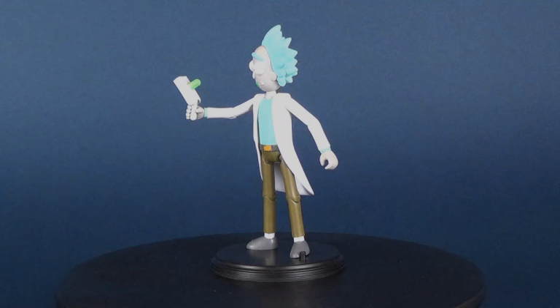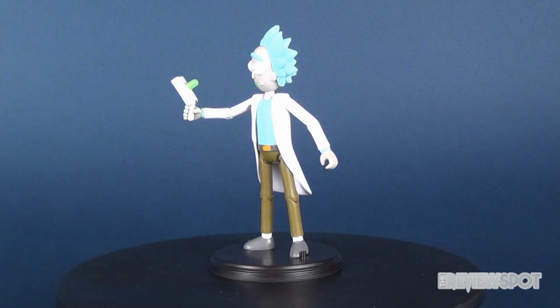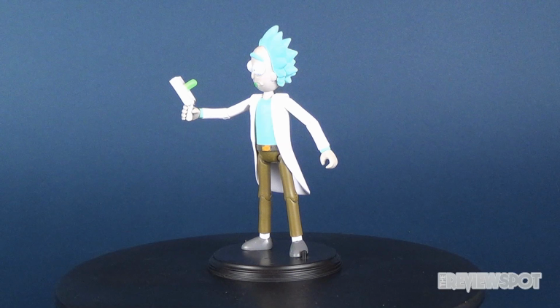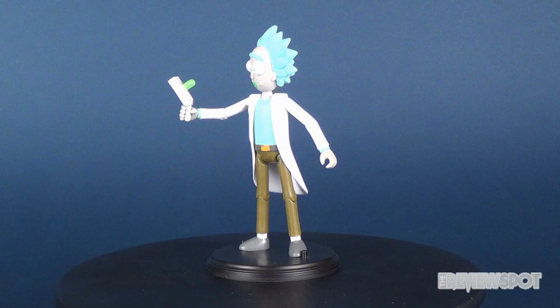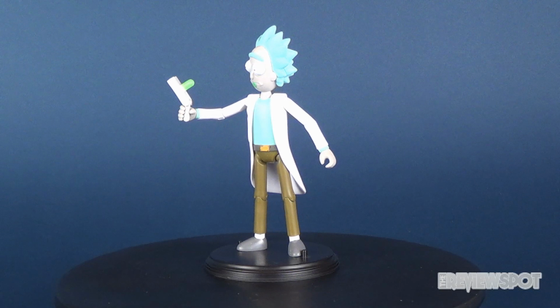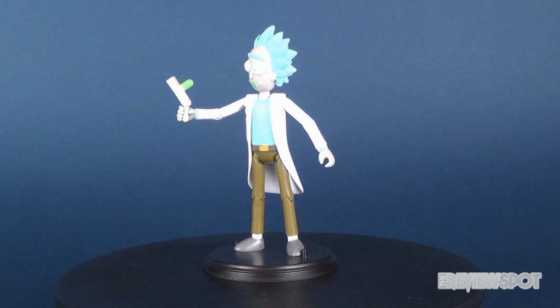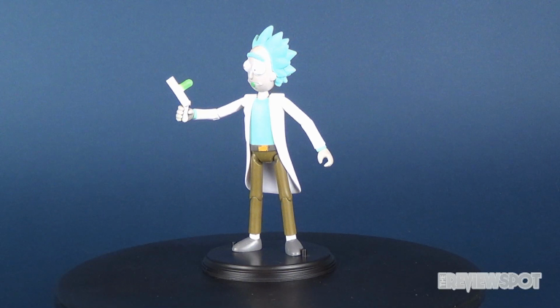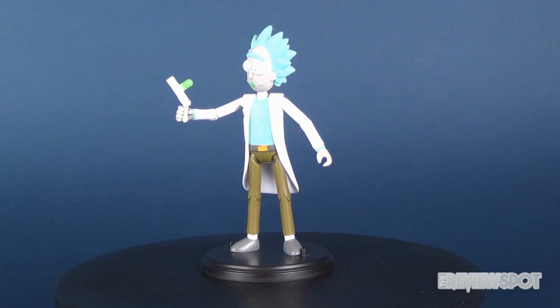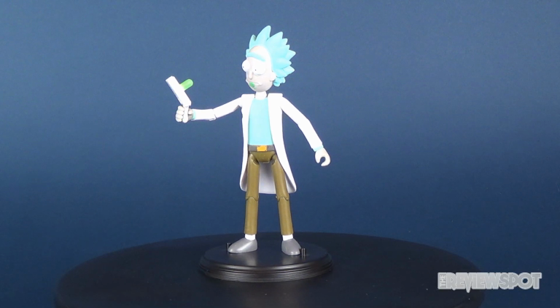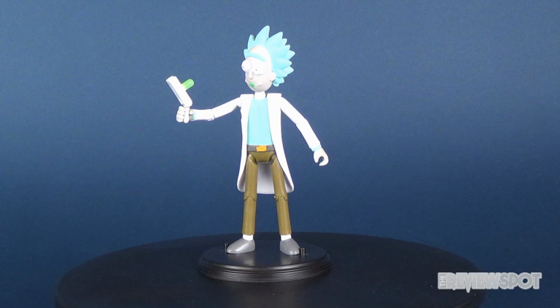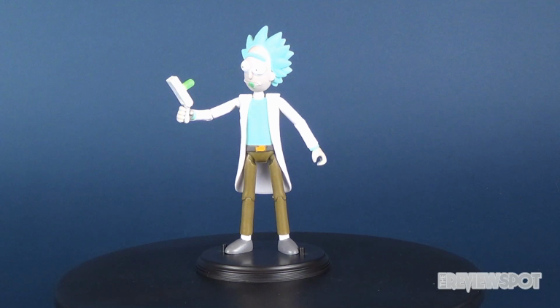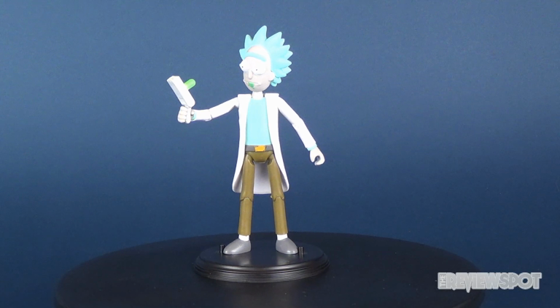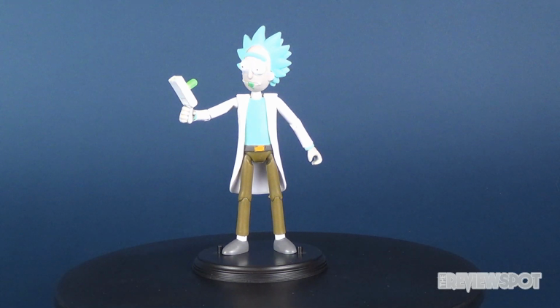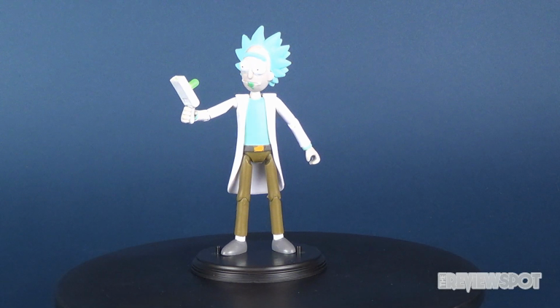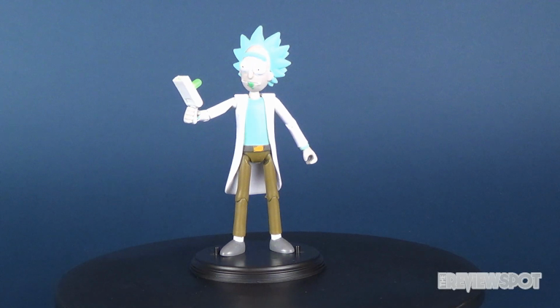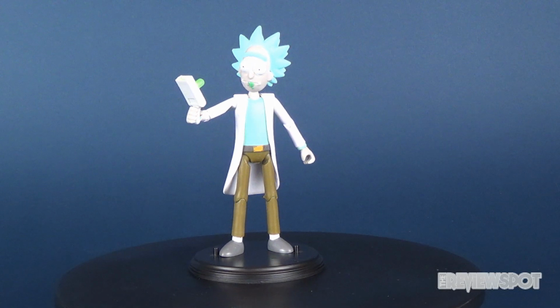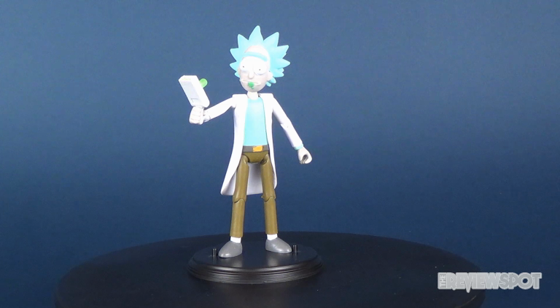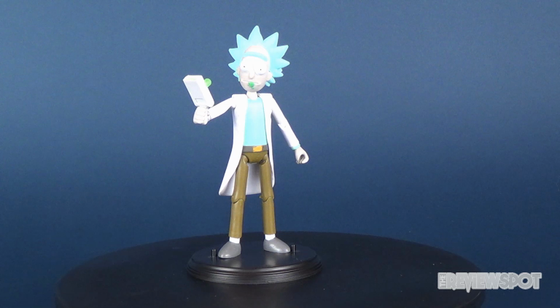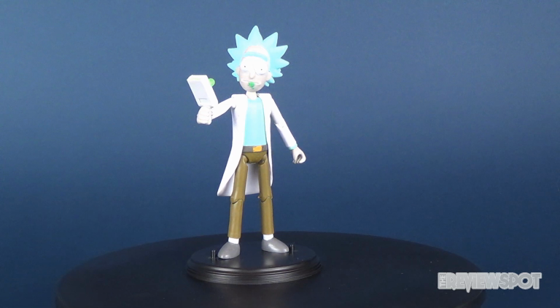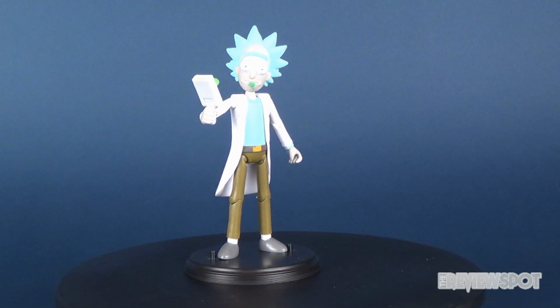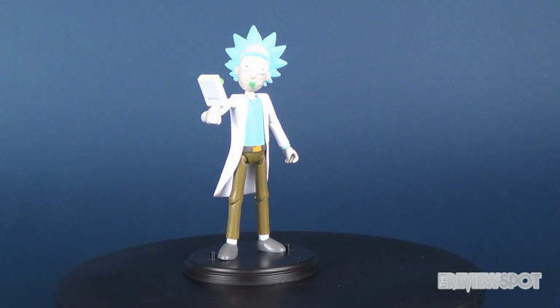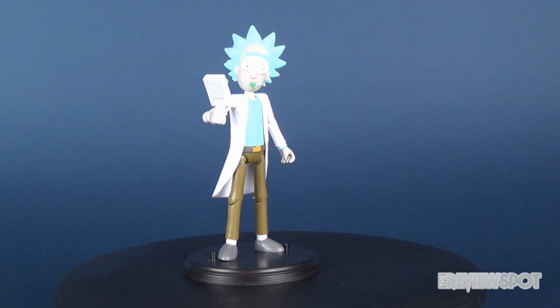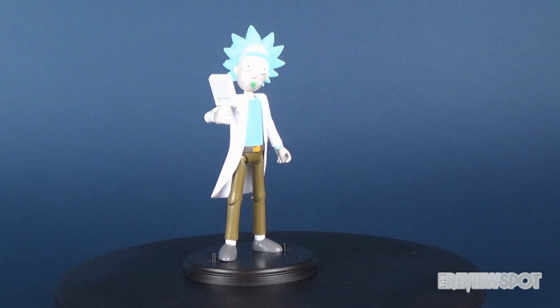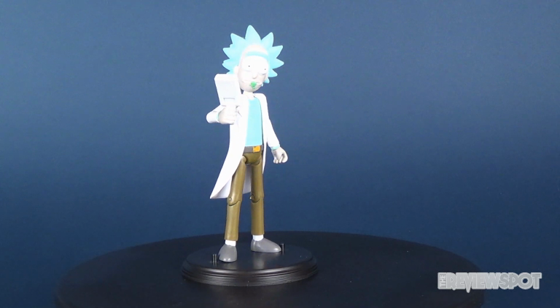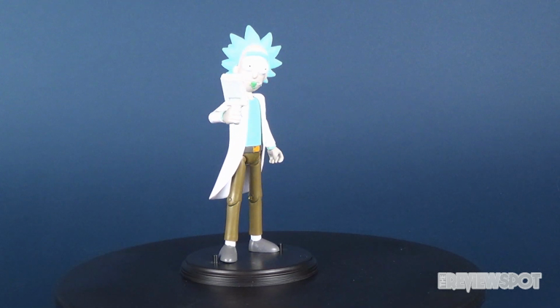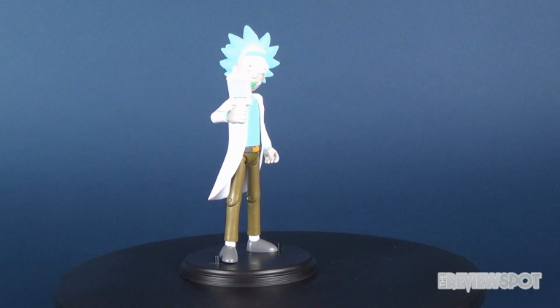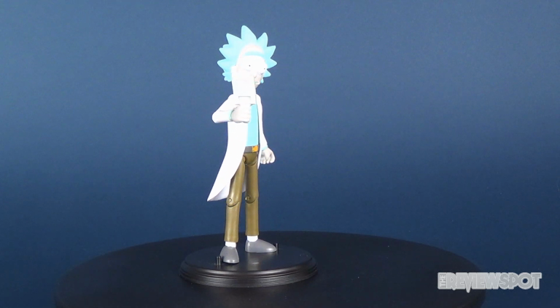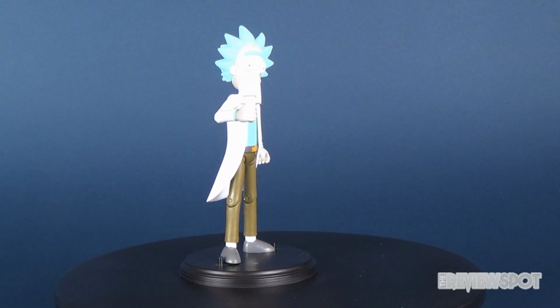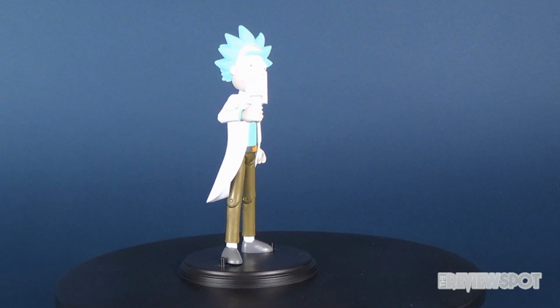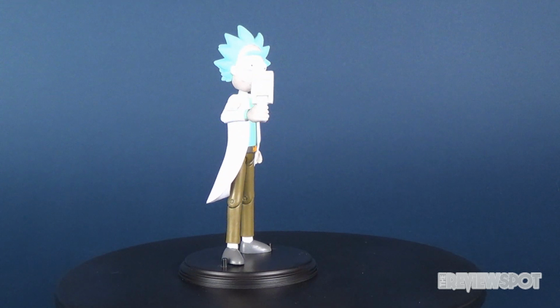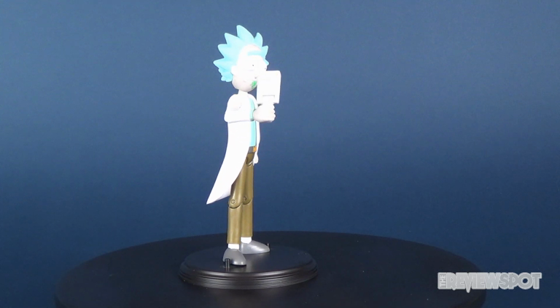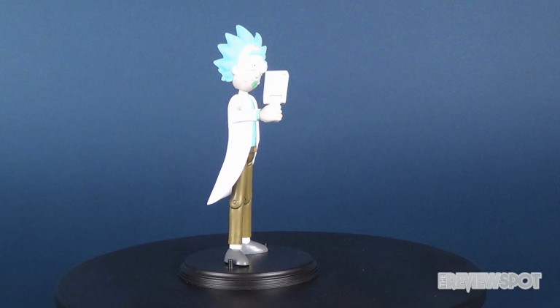Today's video we're going to be checking out the Funko Rick and Morty figures, as we have a look today at Rick.